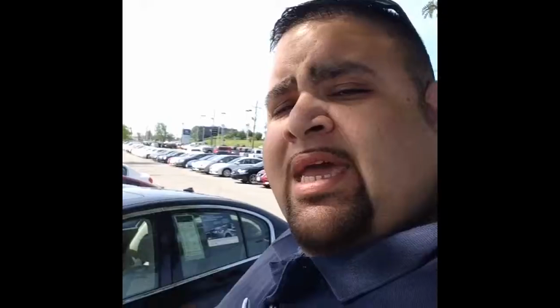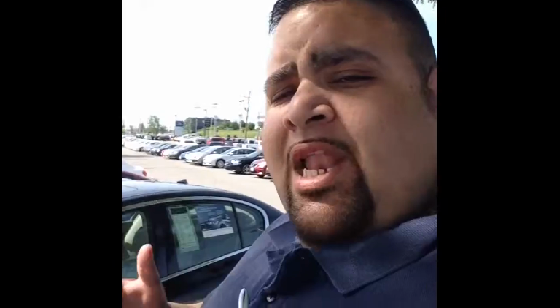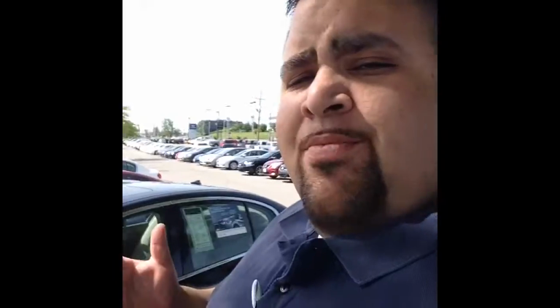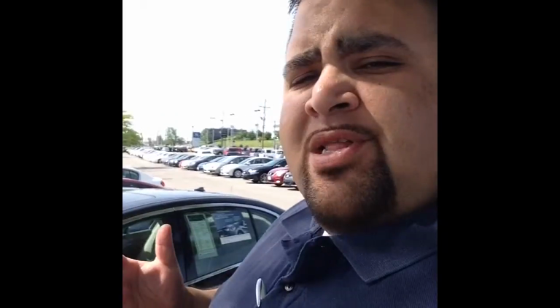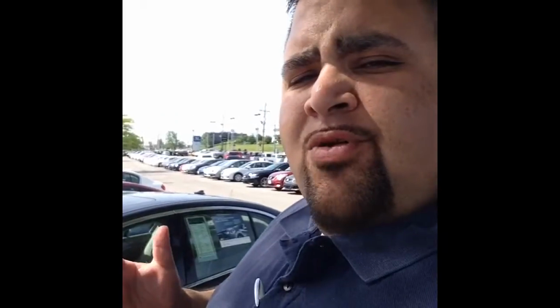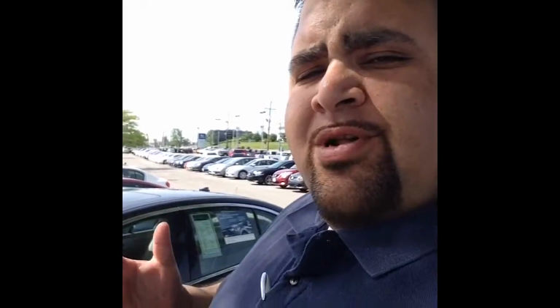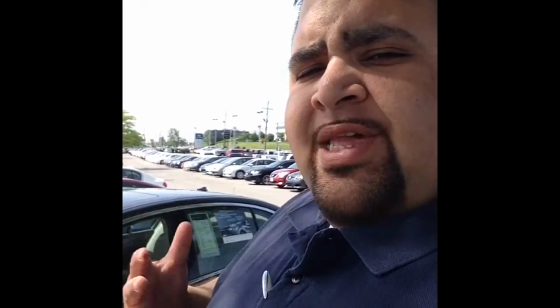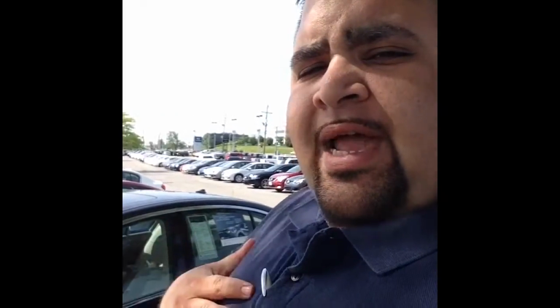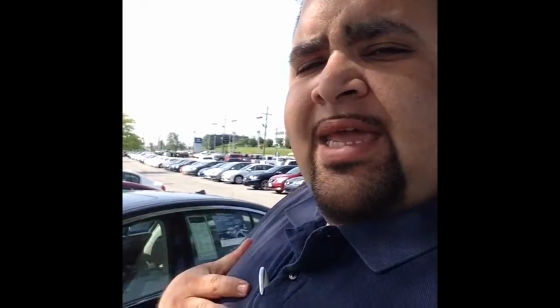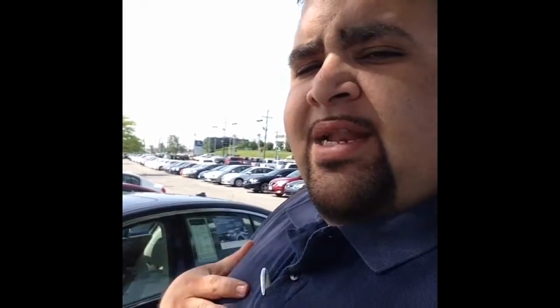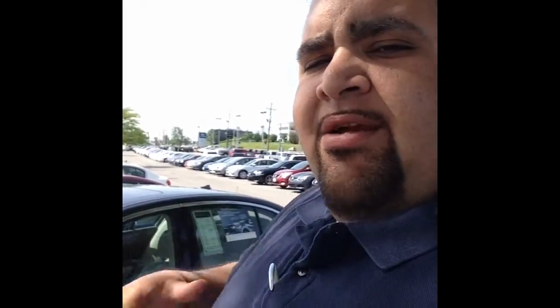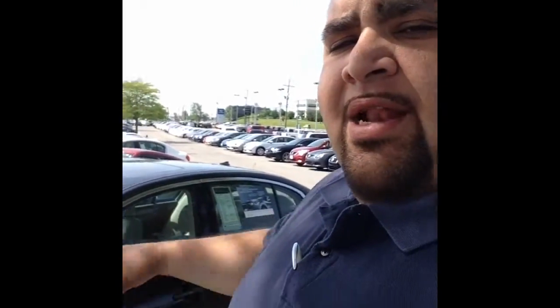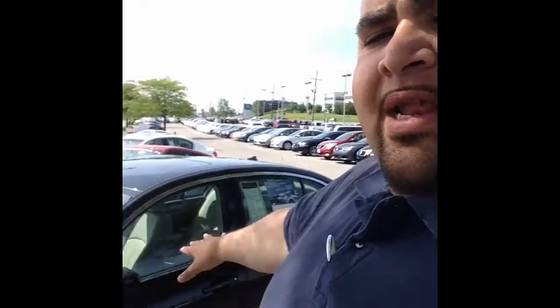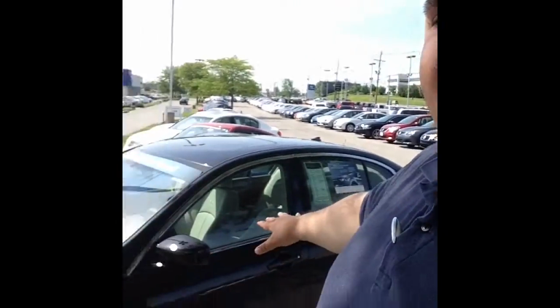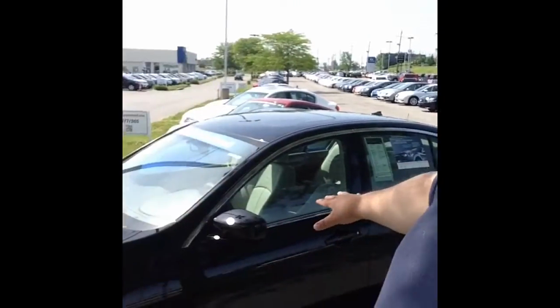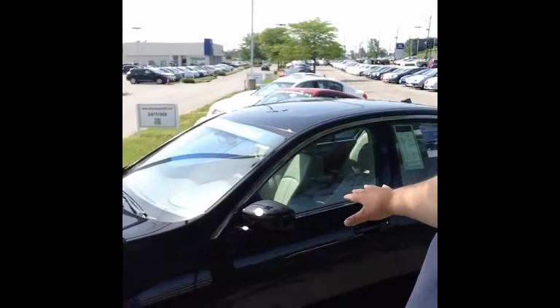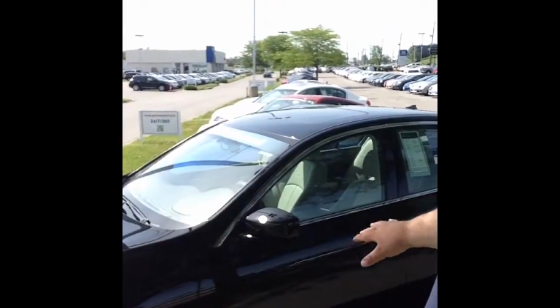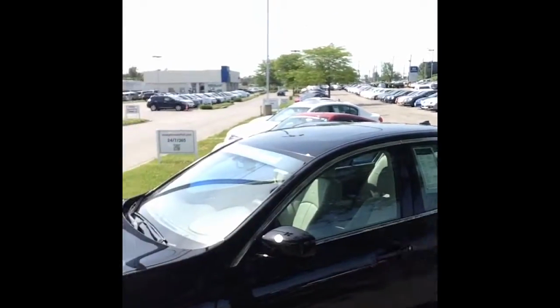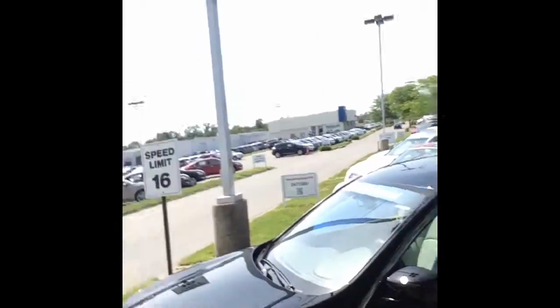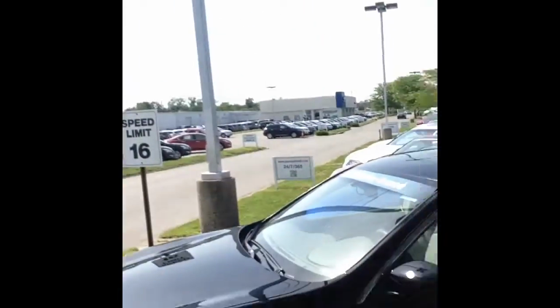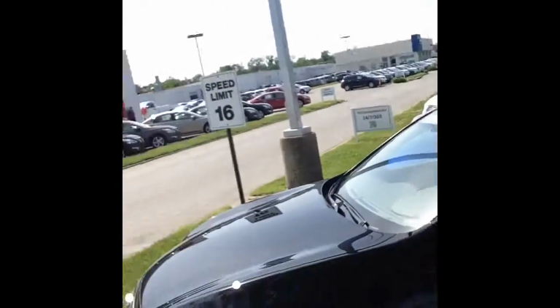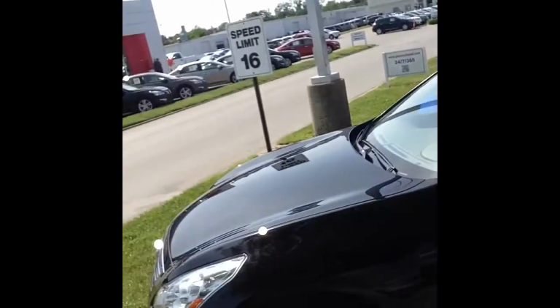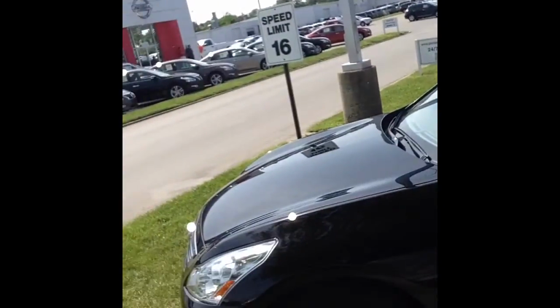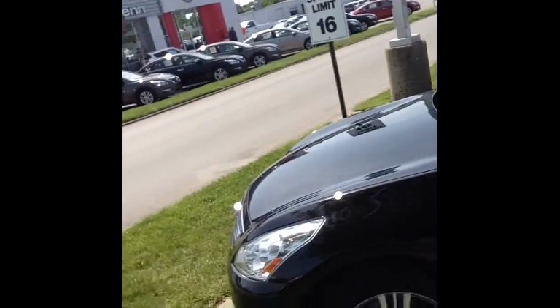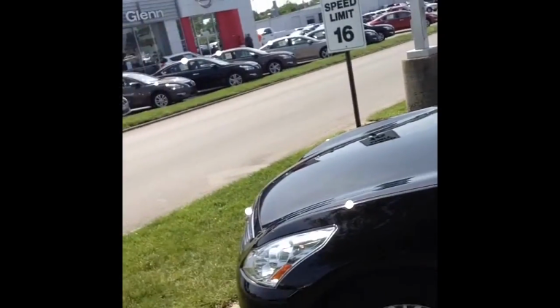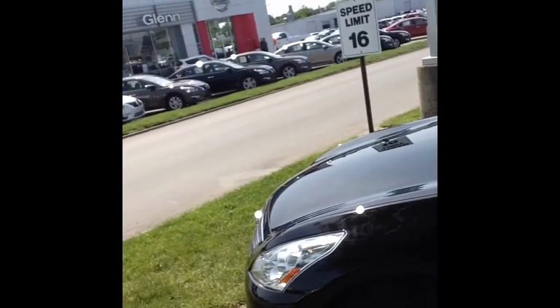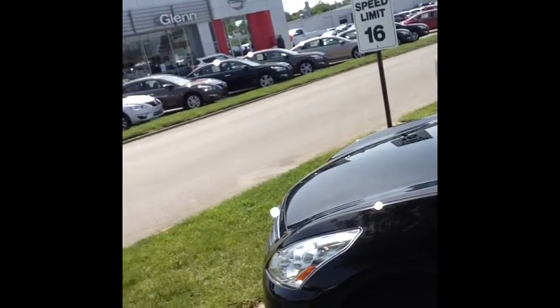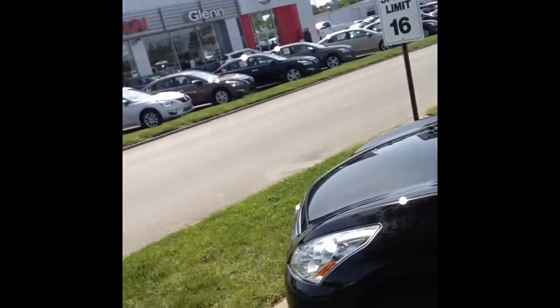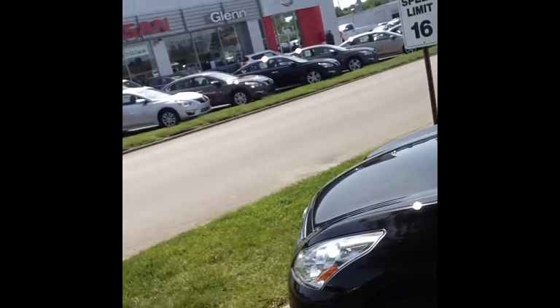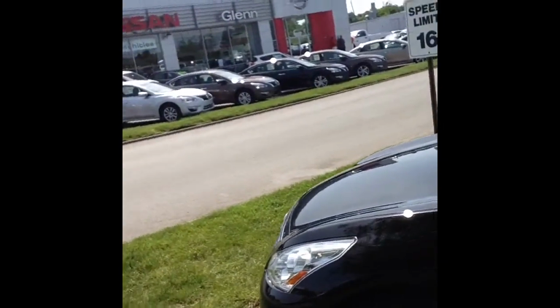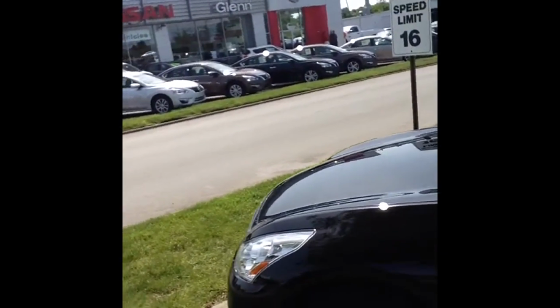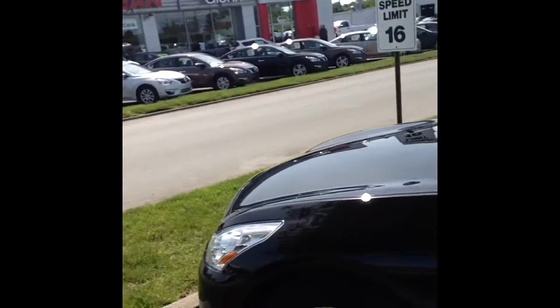Hello, Ms. Lawrence. Scott Keelan here at Glenn. Here is your G25 you're interested in.